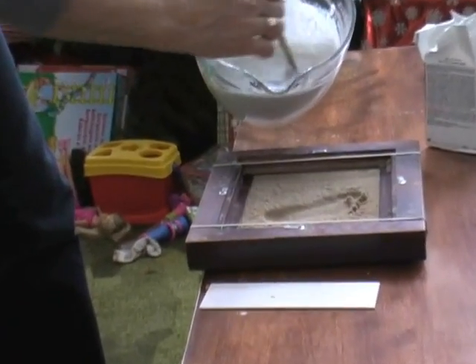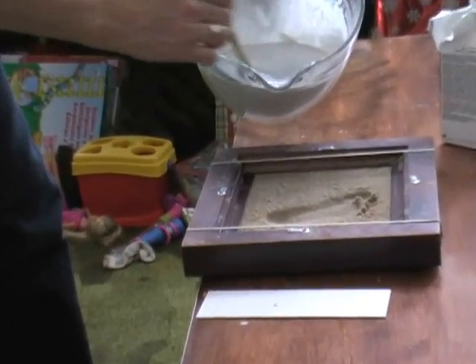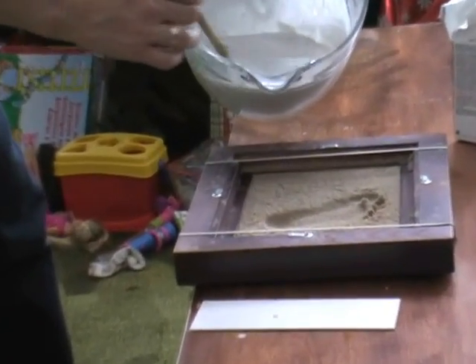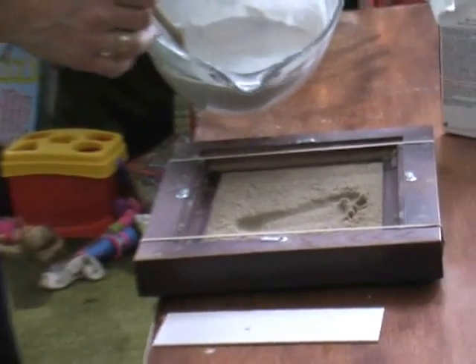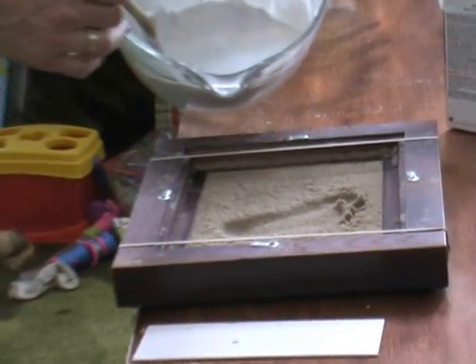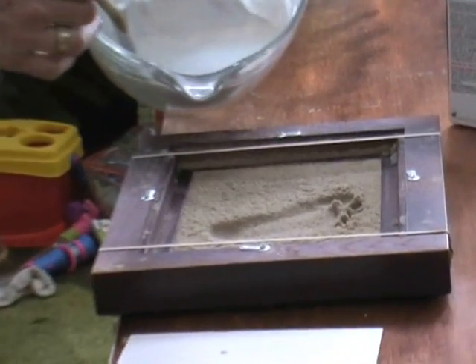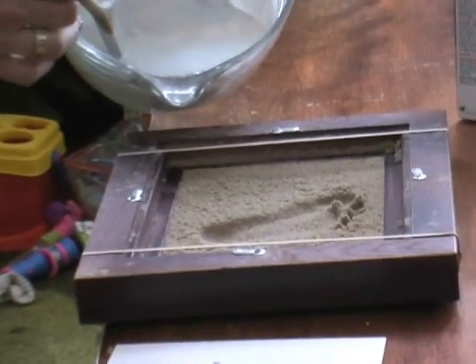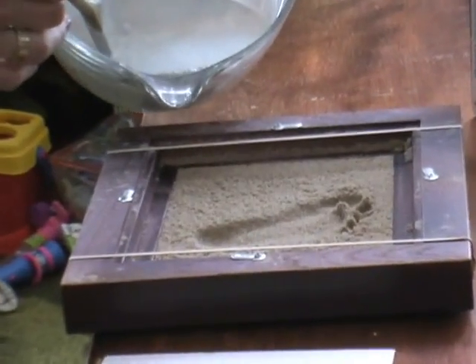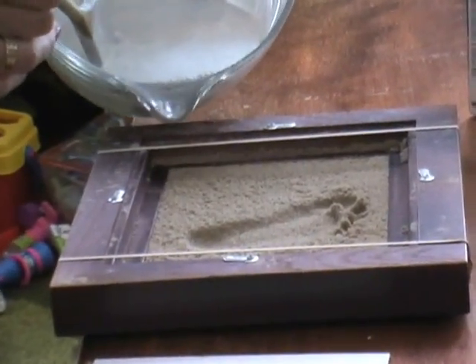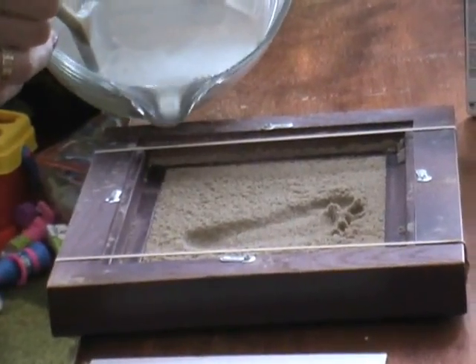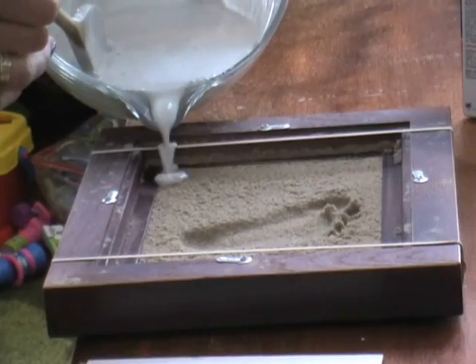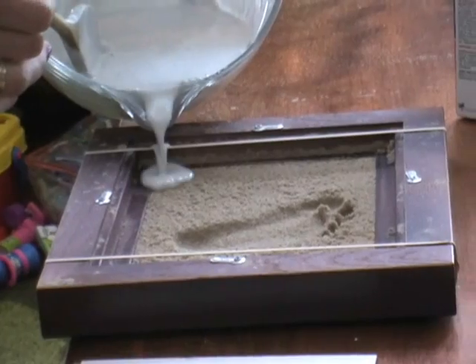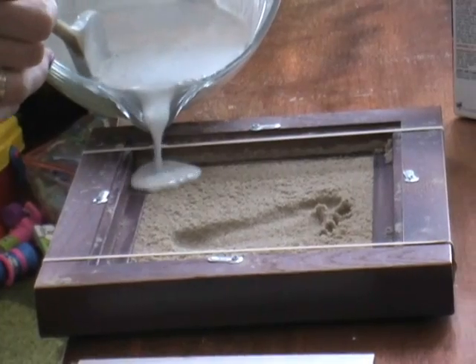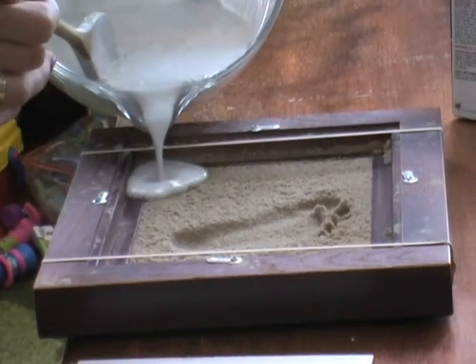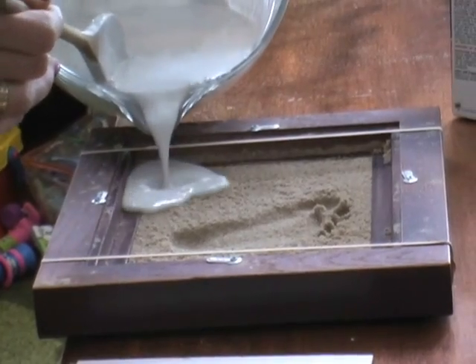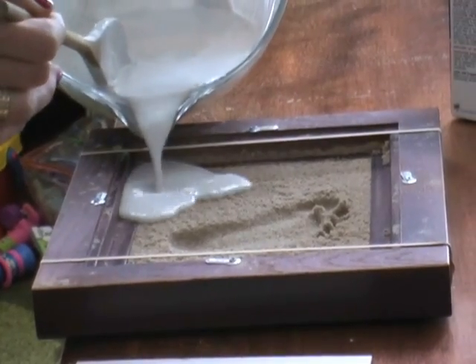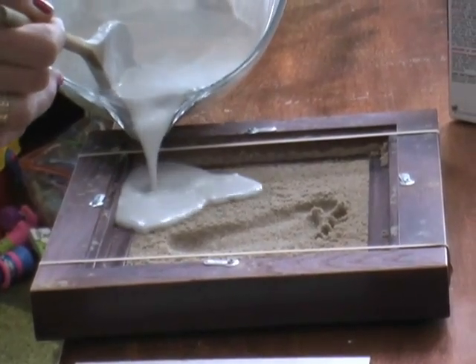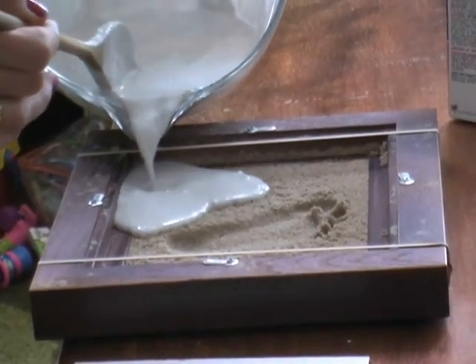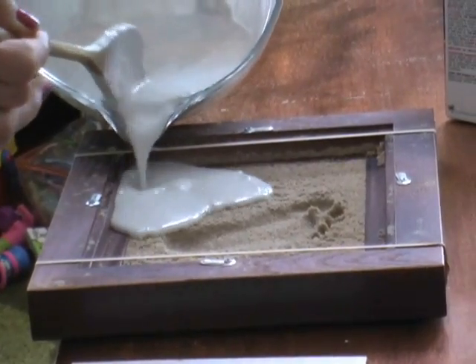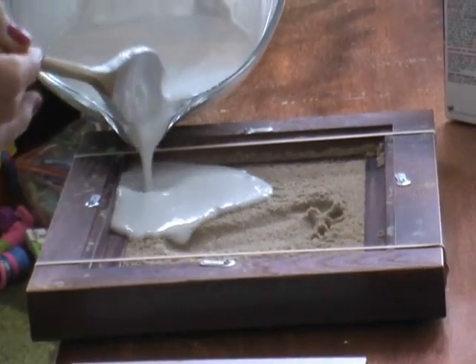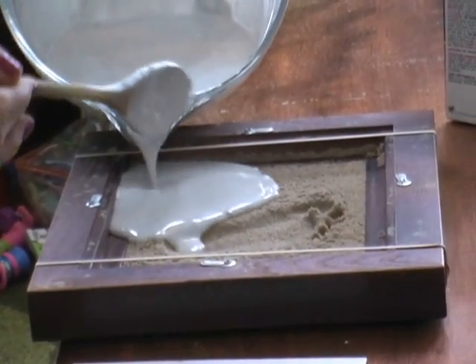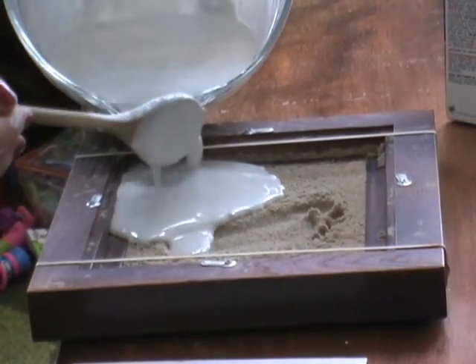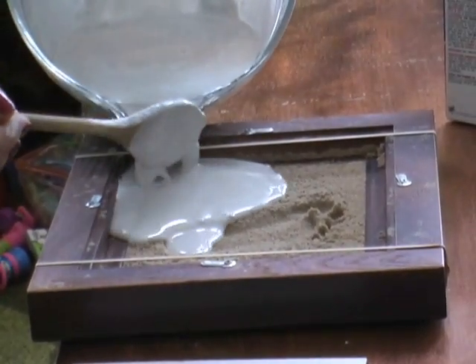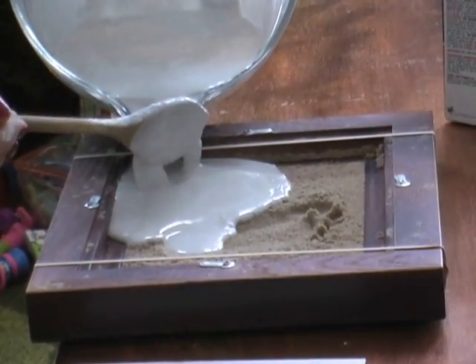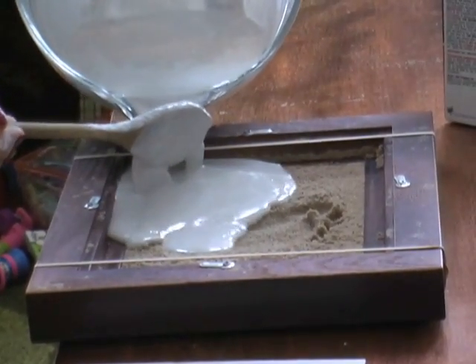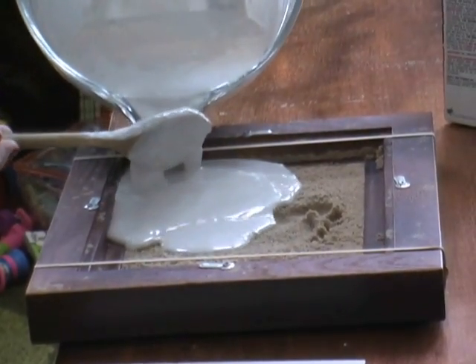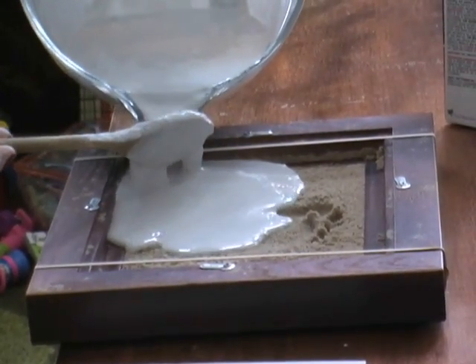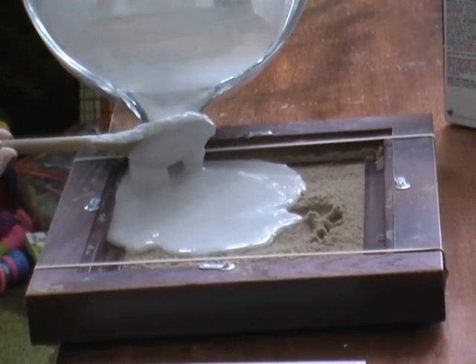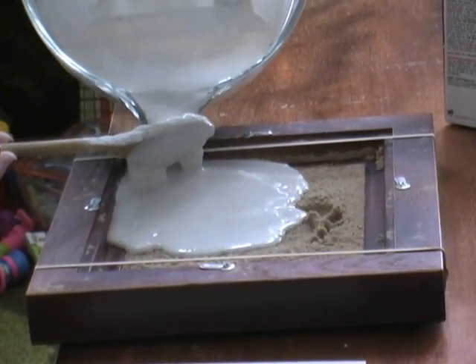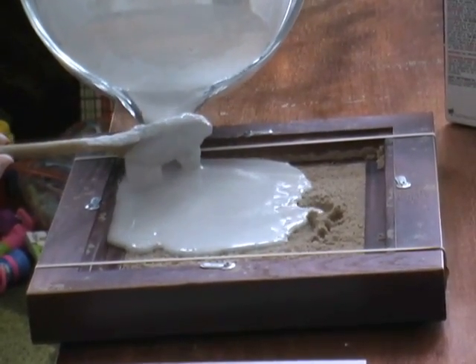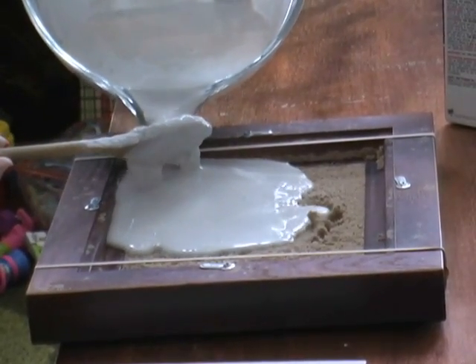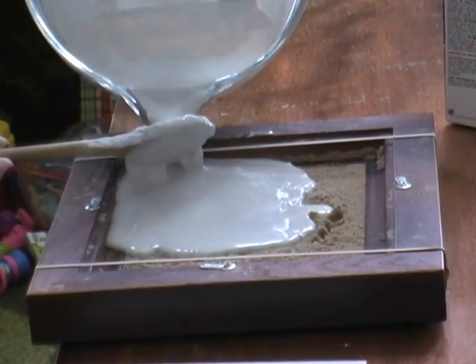There we go. No lumps. Pour it over. And then you have to leave it for an hour and you're finished.